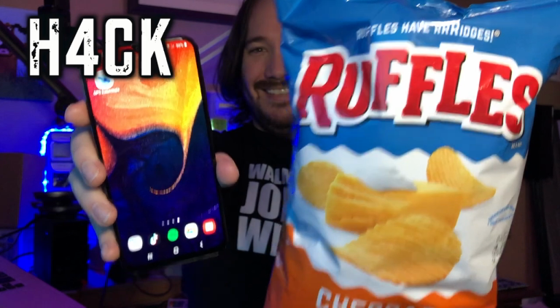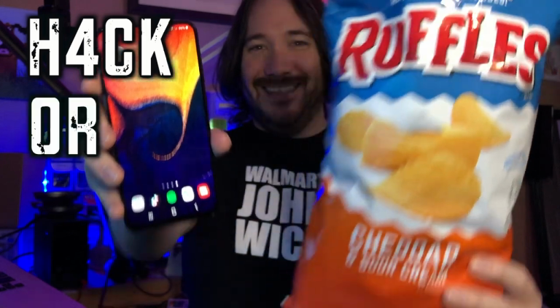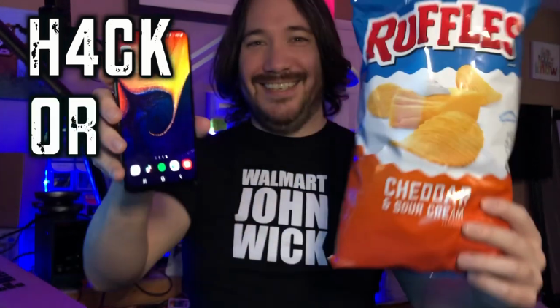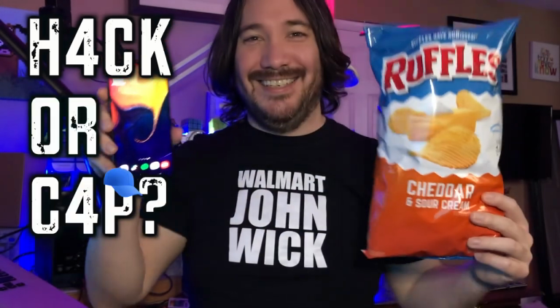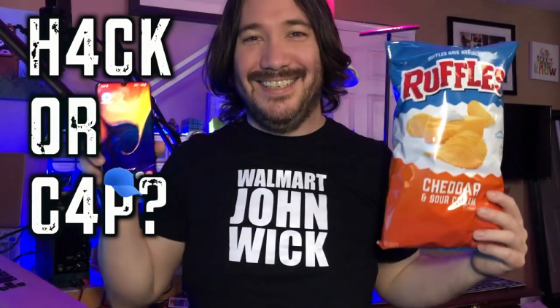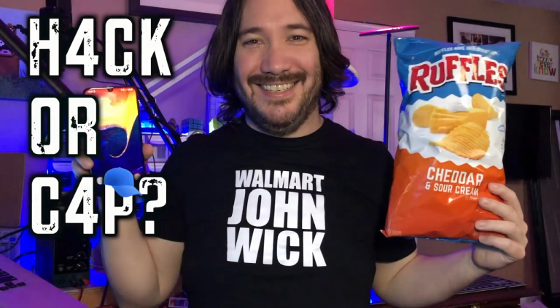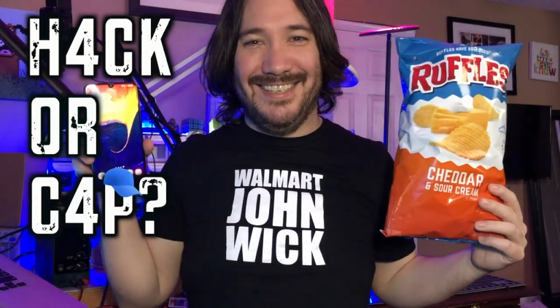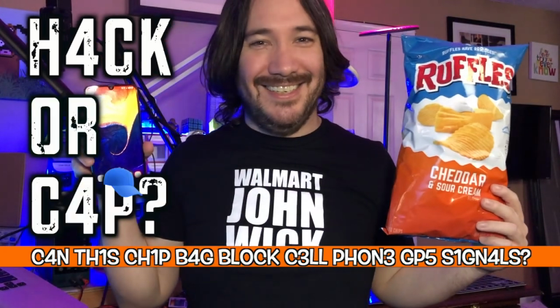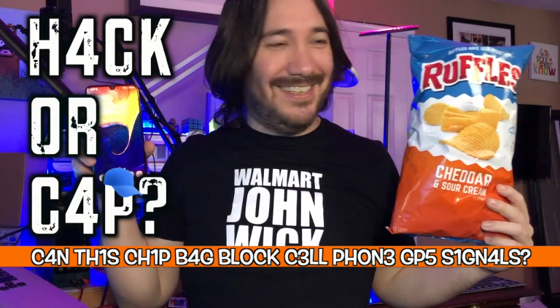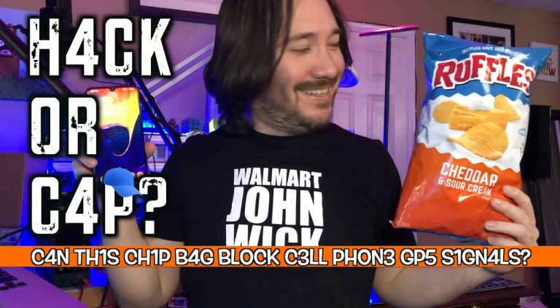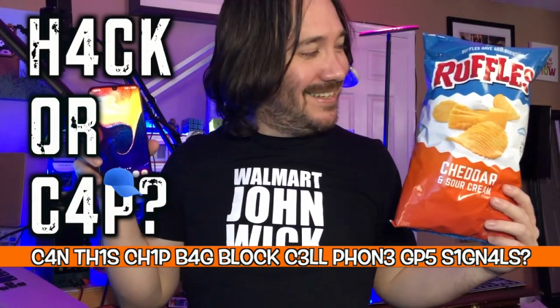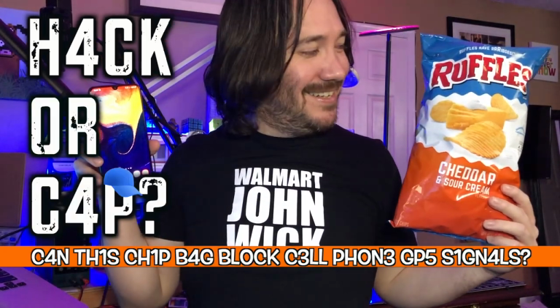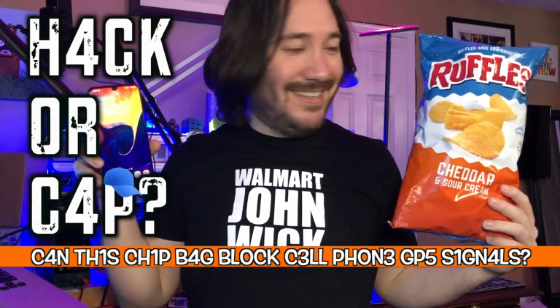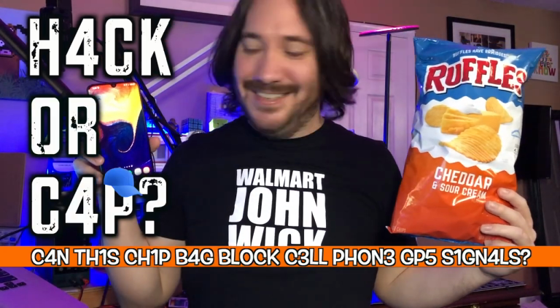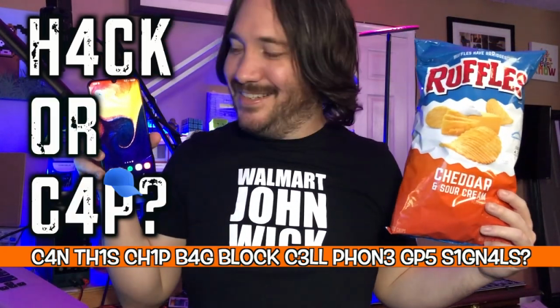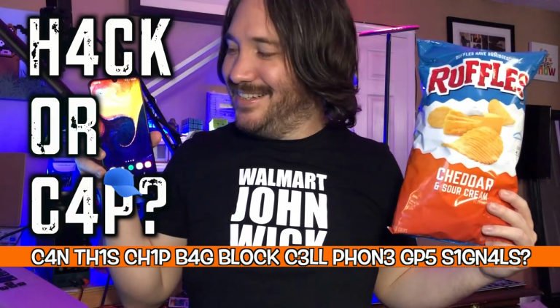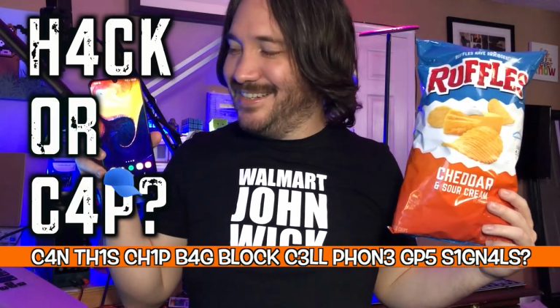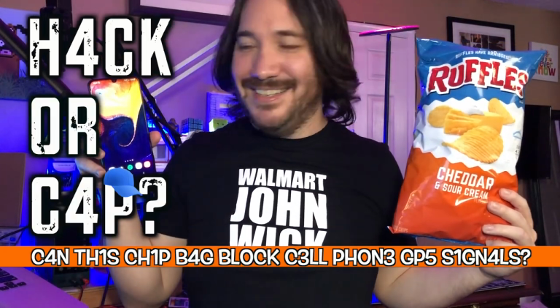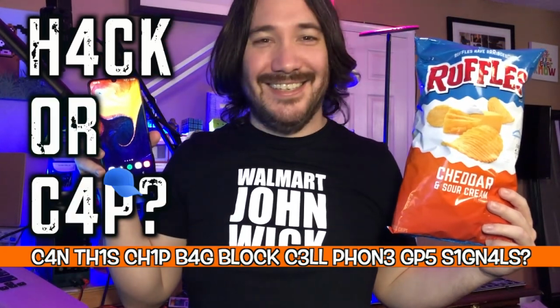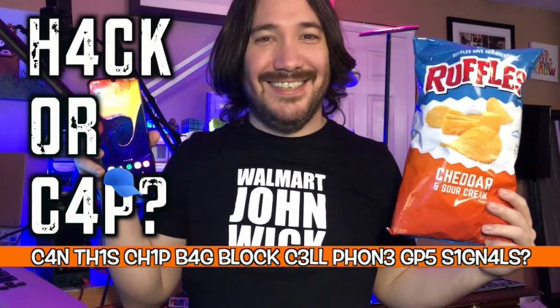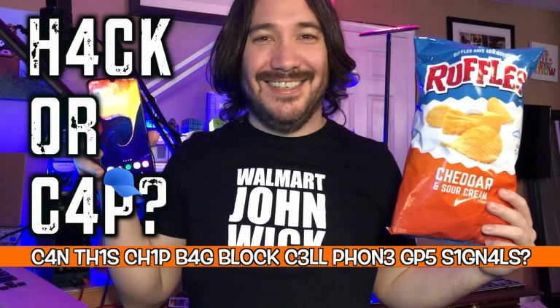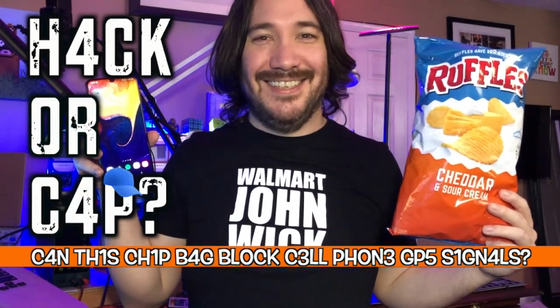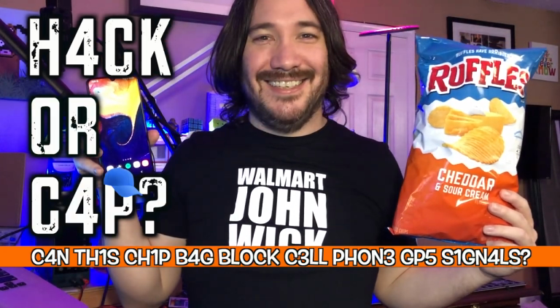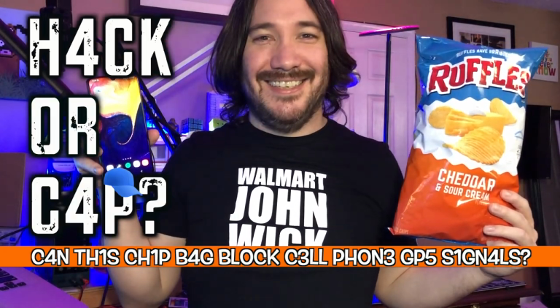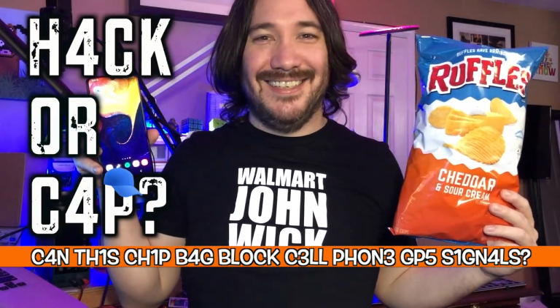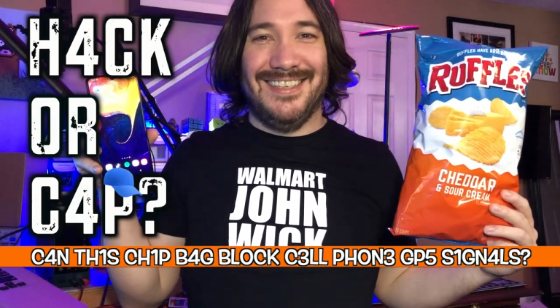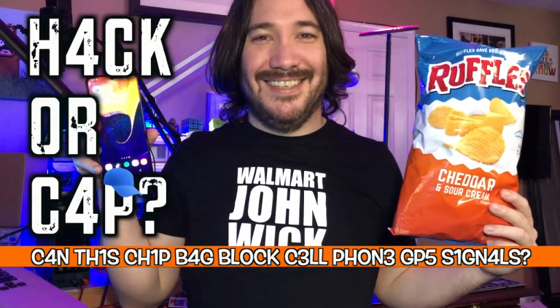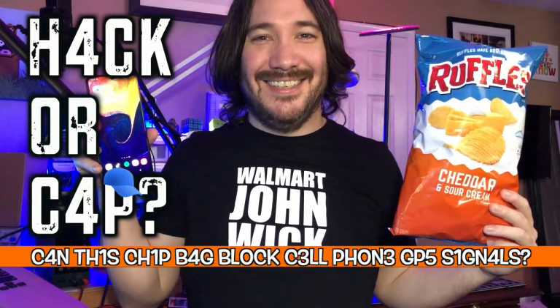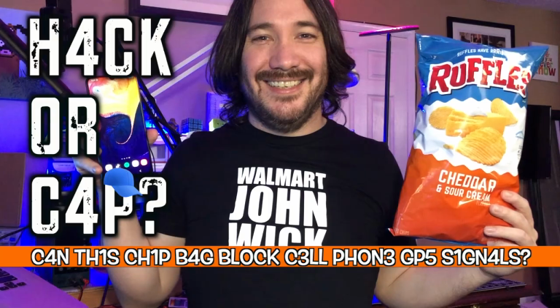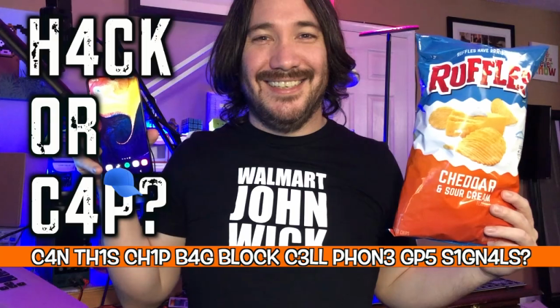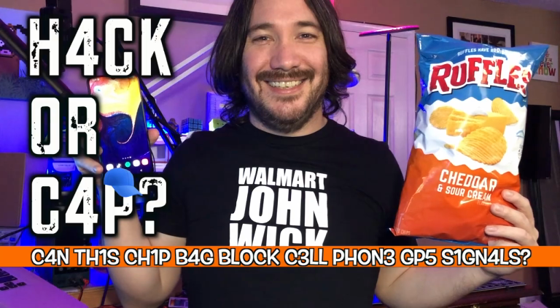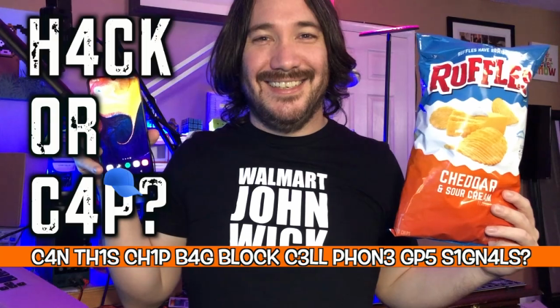Hack or cap? Can this chip bag block cell phone GPS signals to prevent tracking? Let's find out.